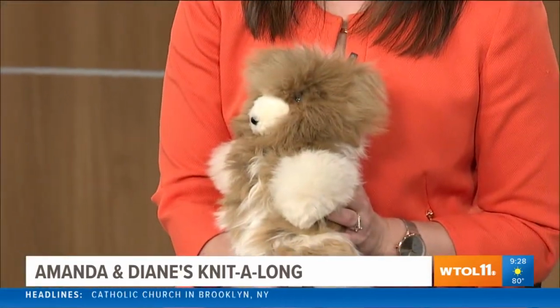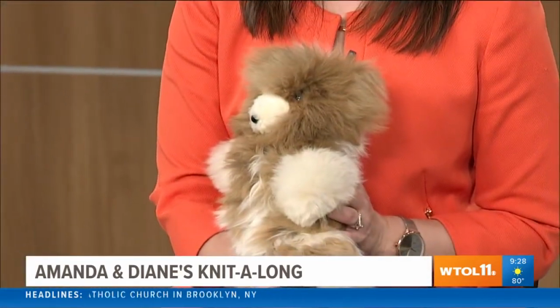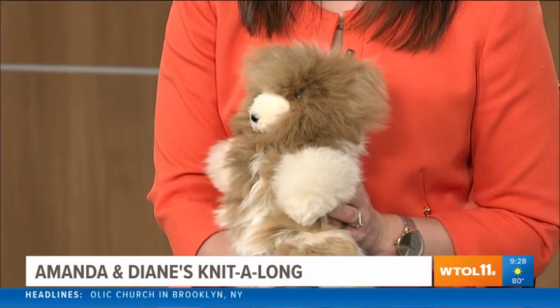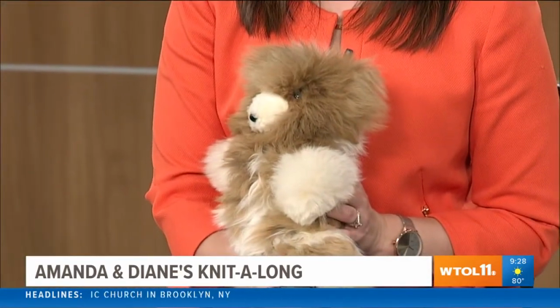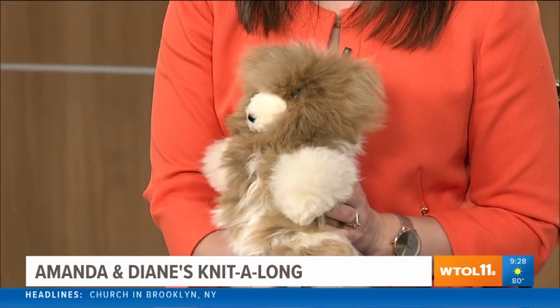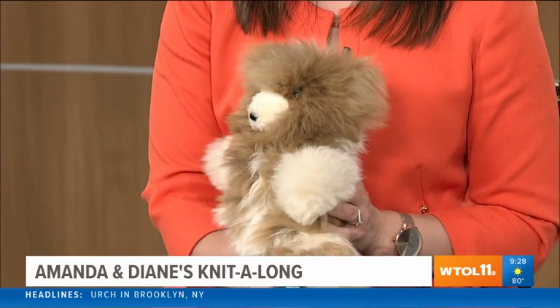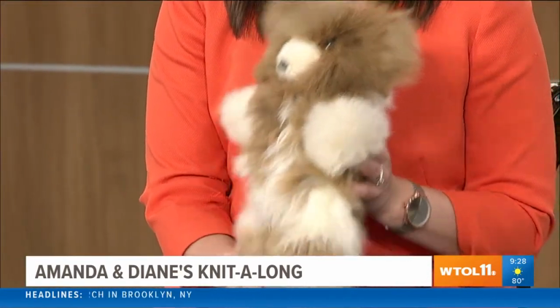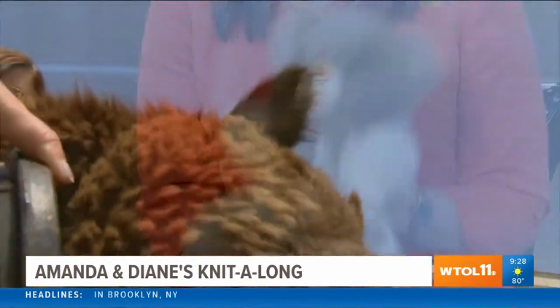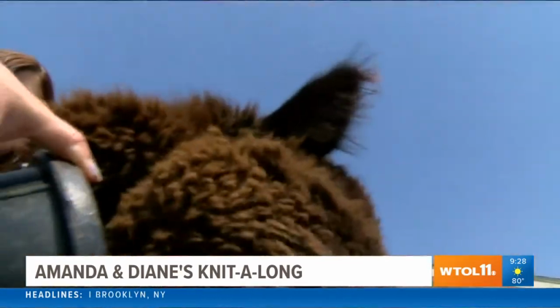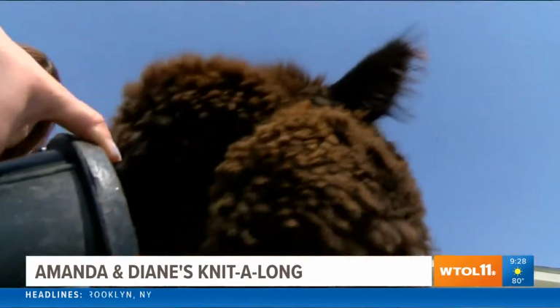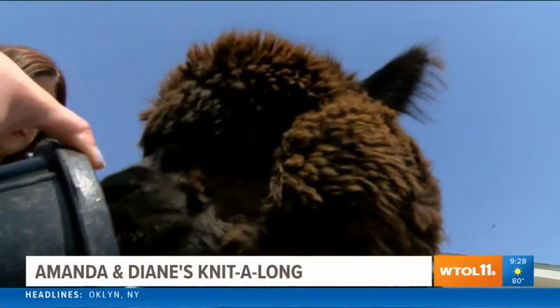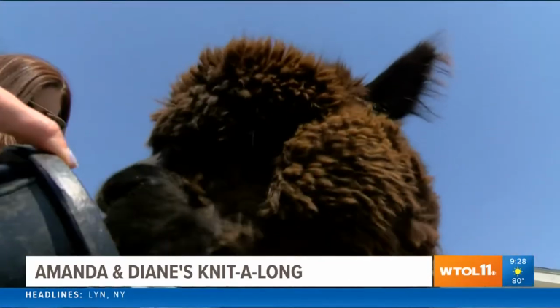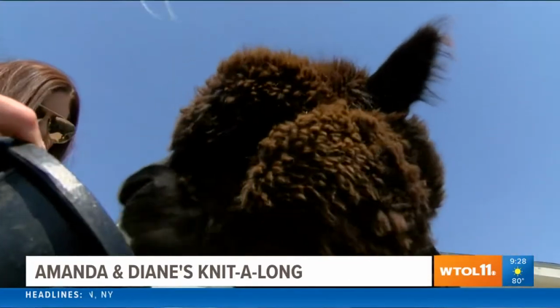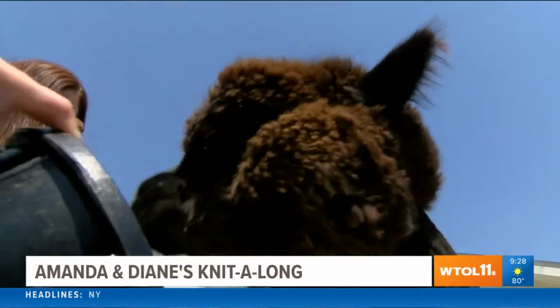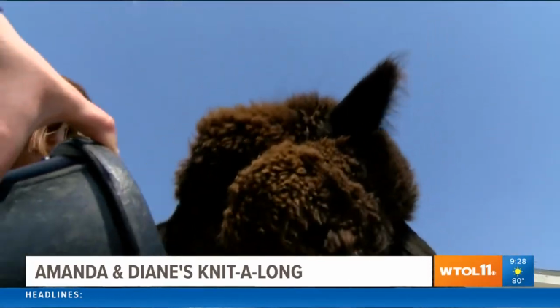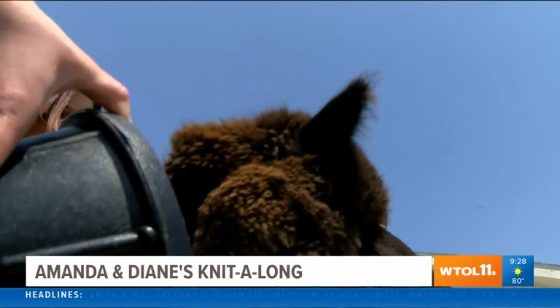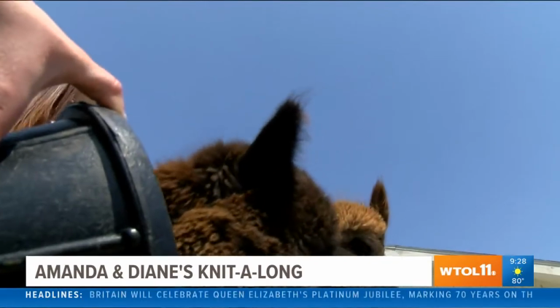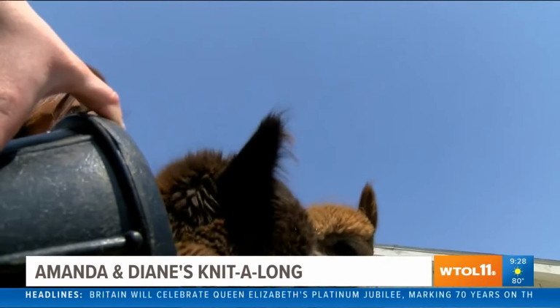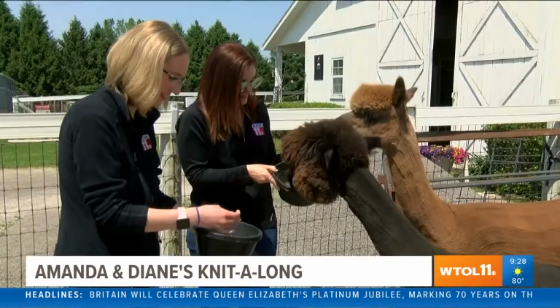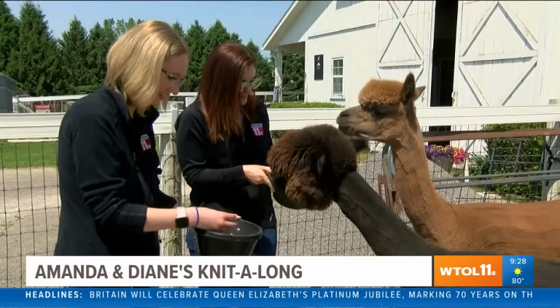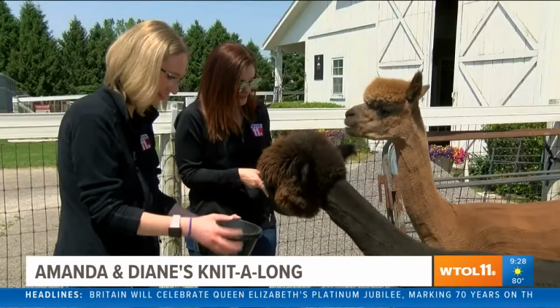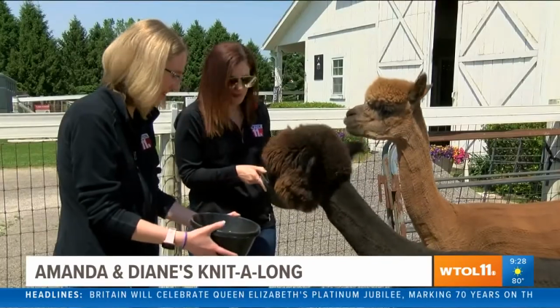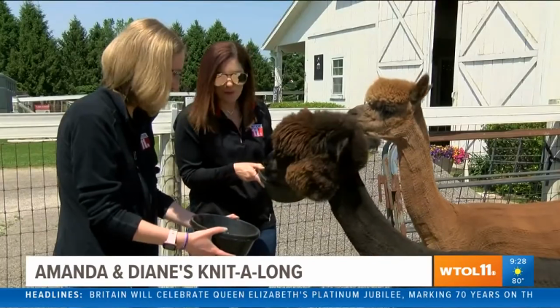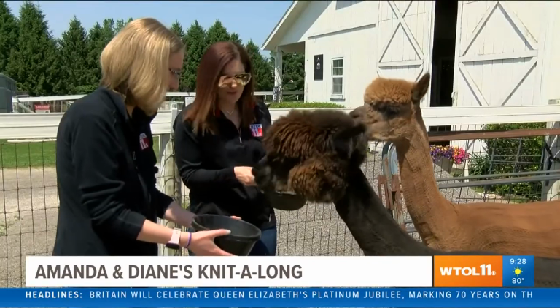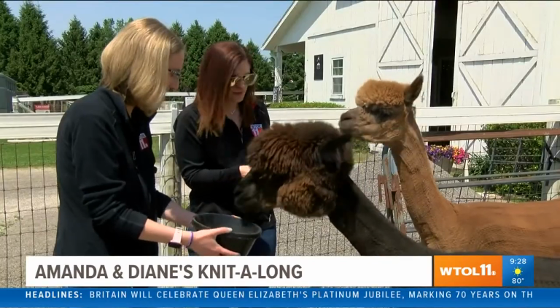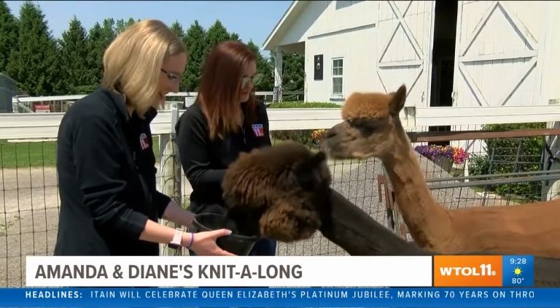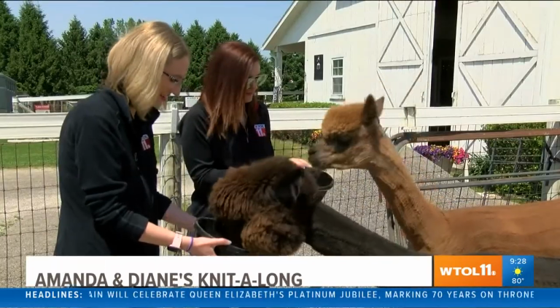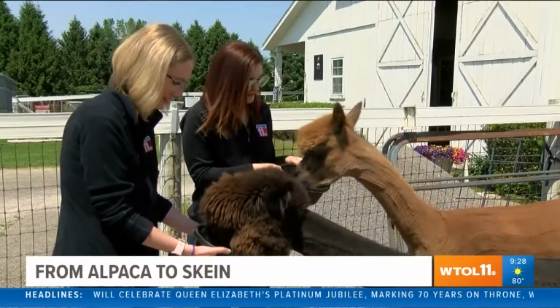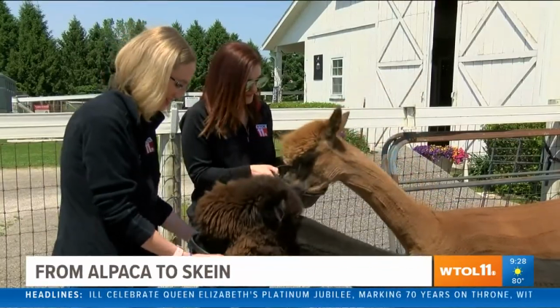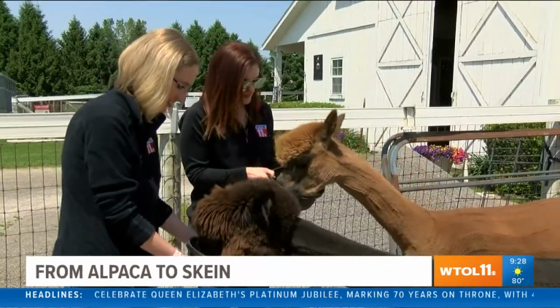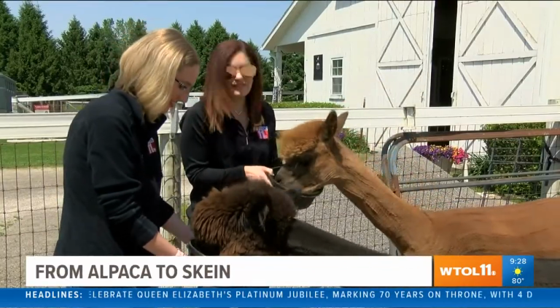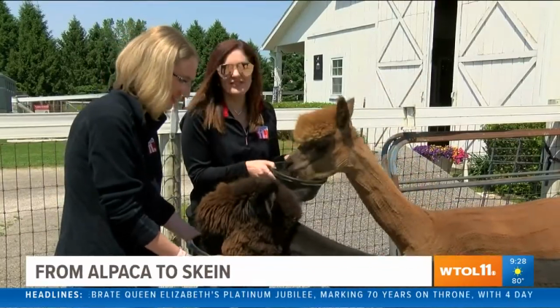Yeah, look at that little project. I think it's safe to say we made some friends at Sunny Mead Alpacas.